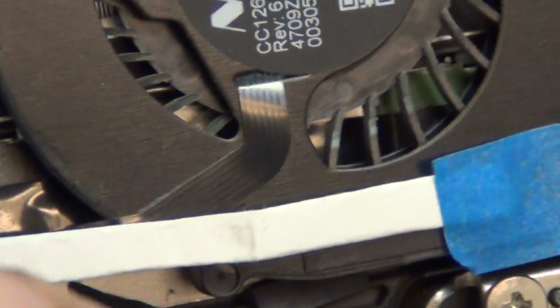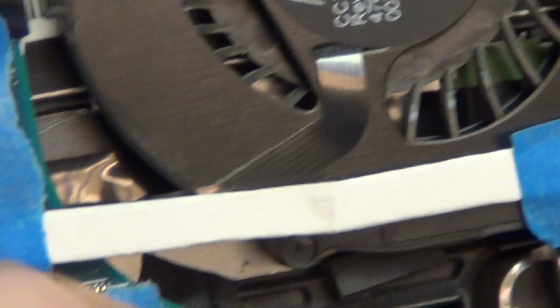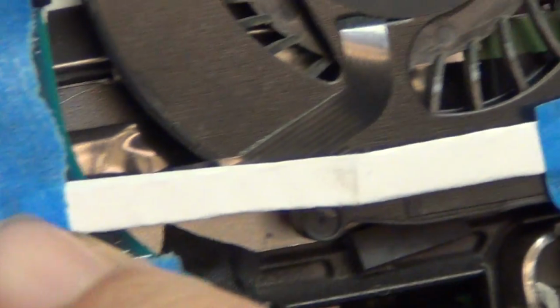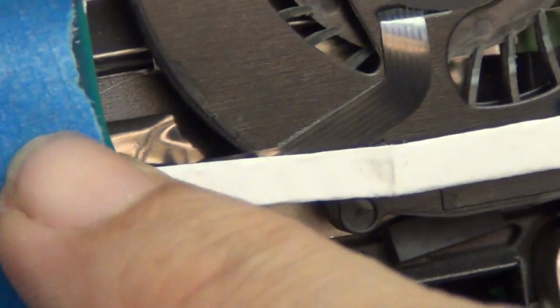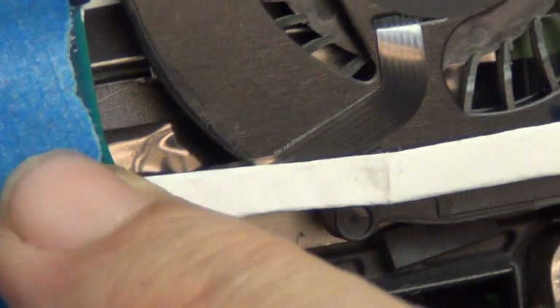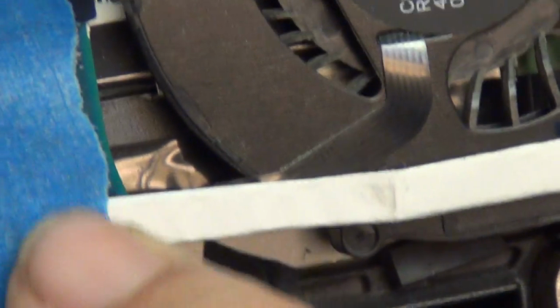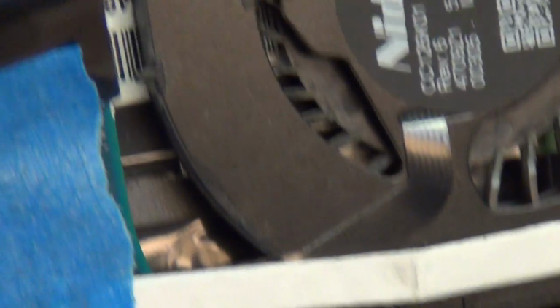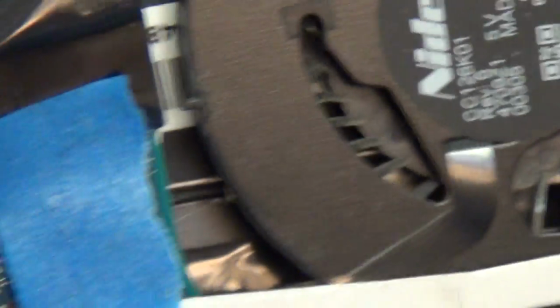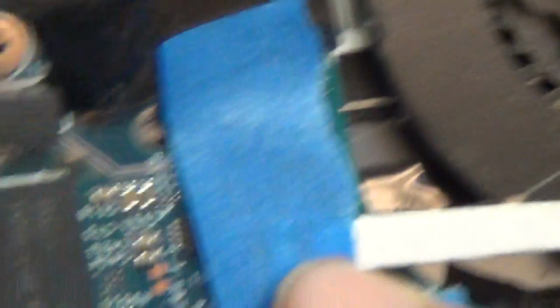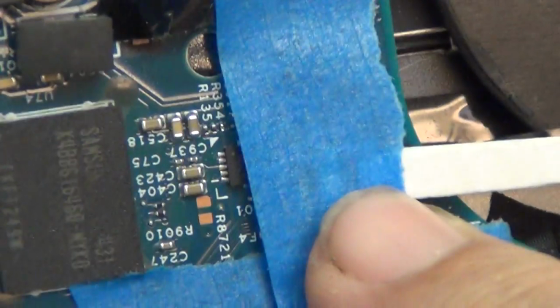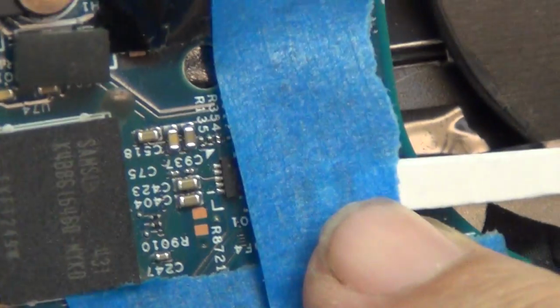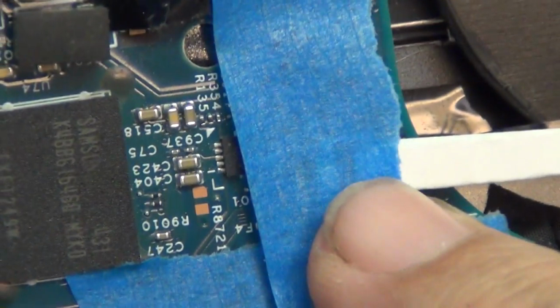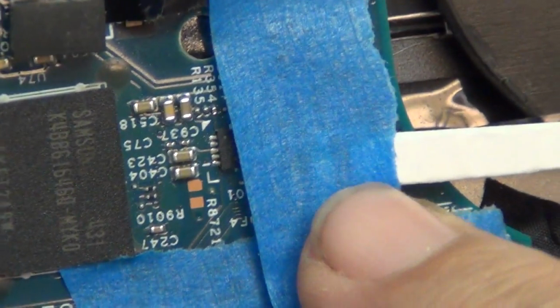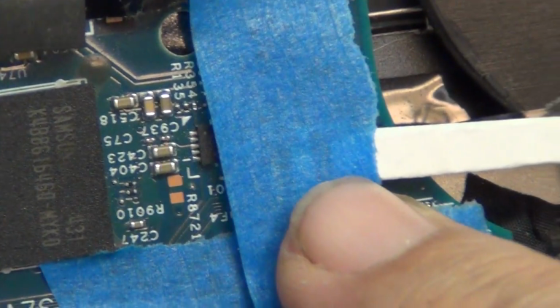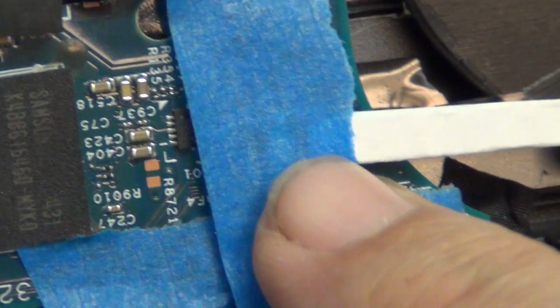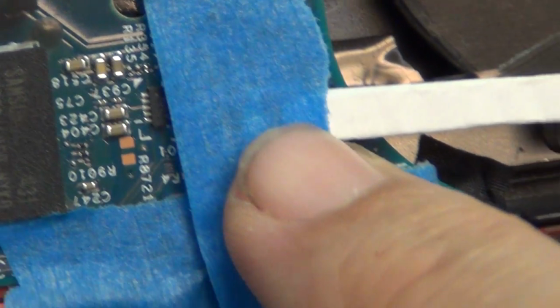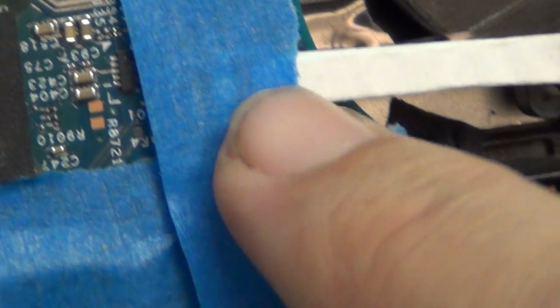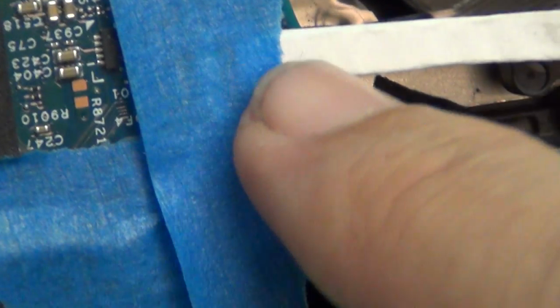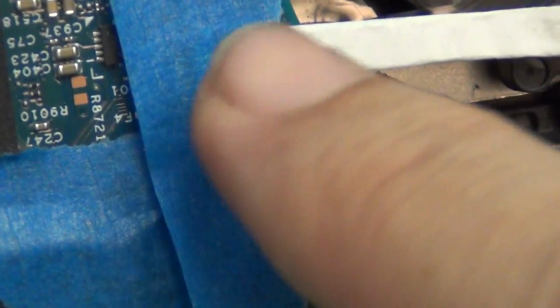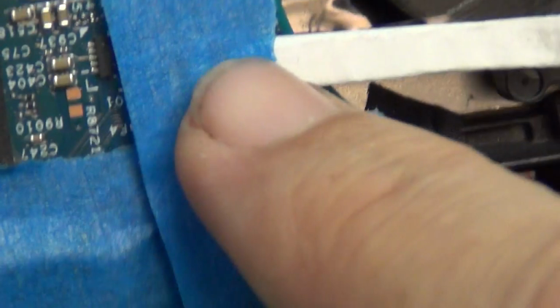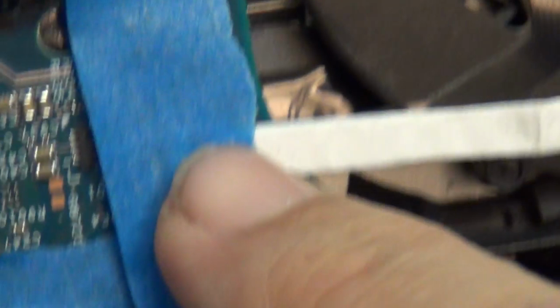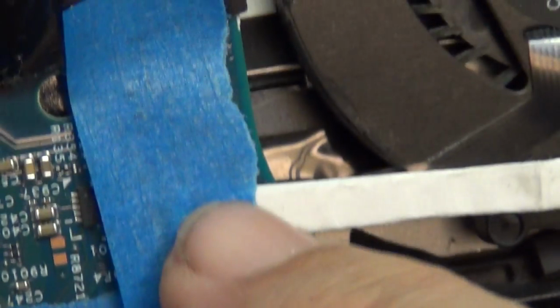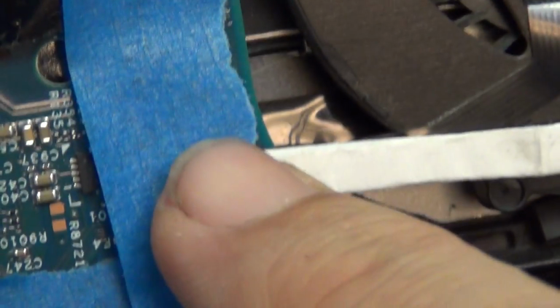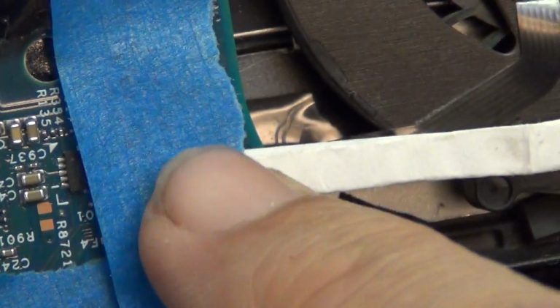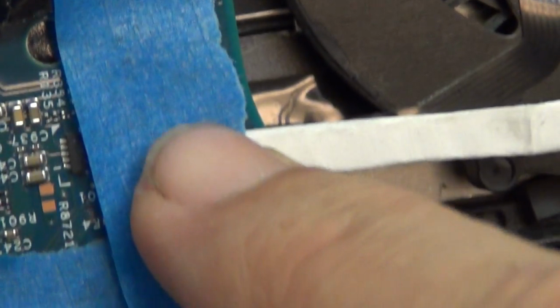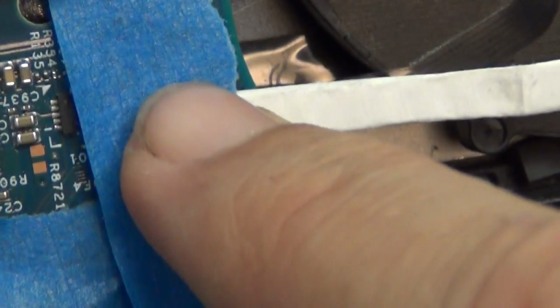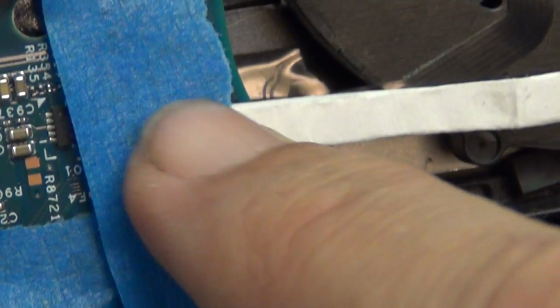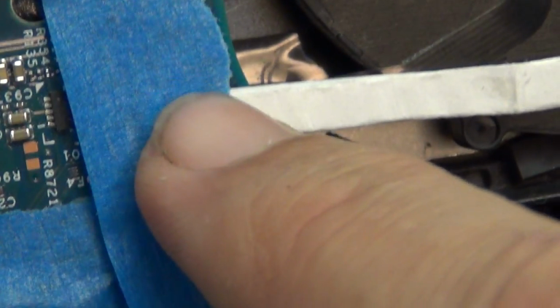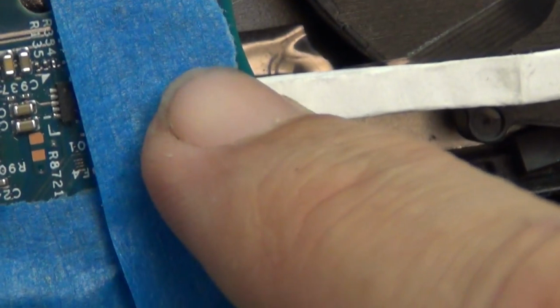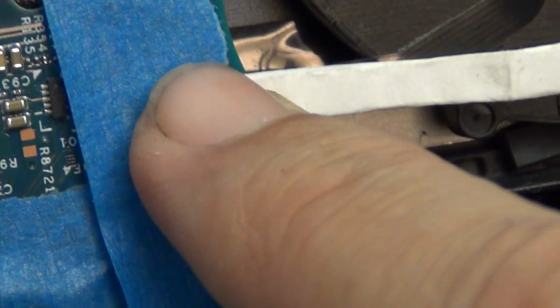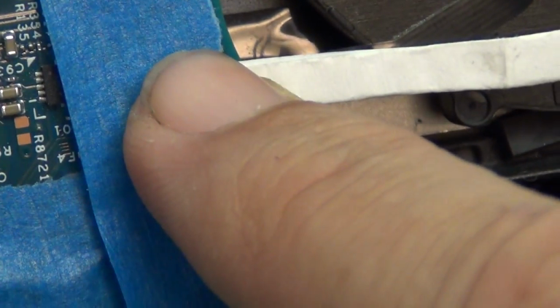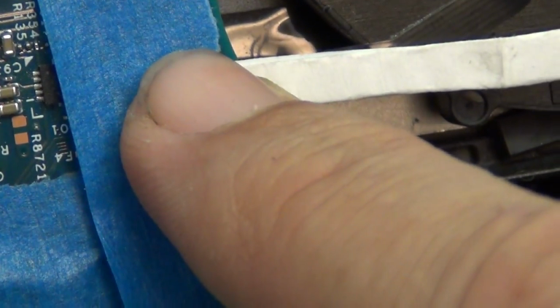If you find that this is not enough, a hot glue gun would work also.